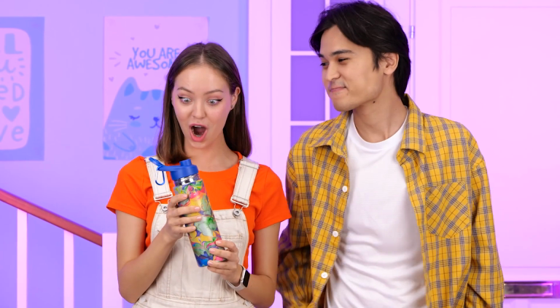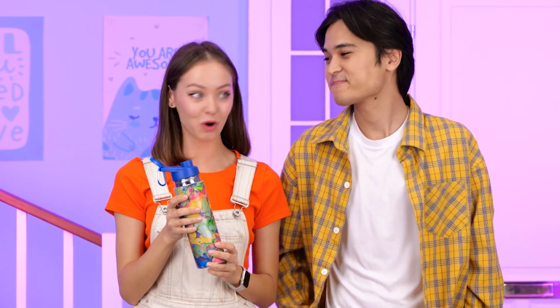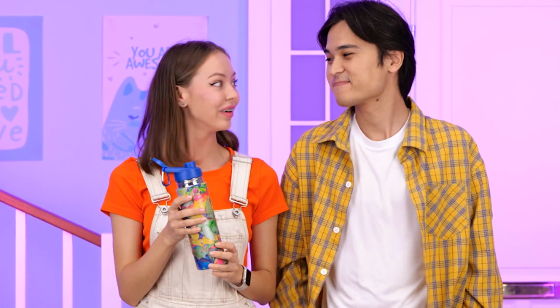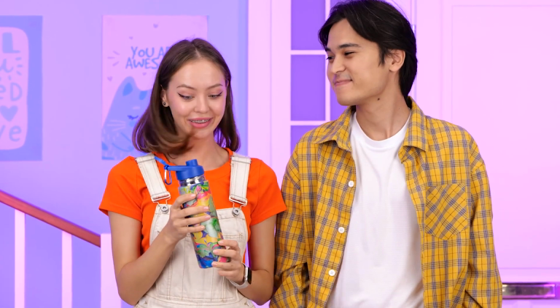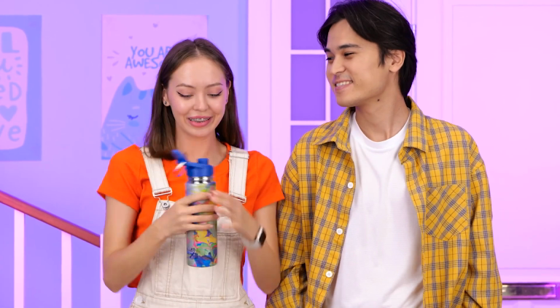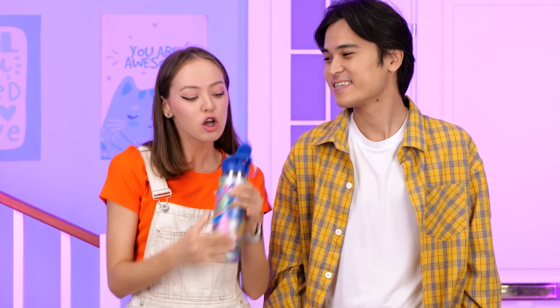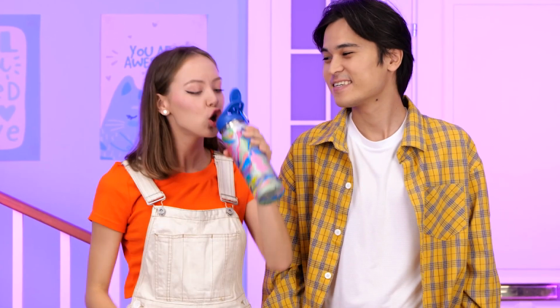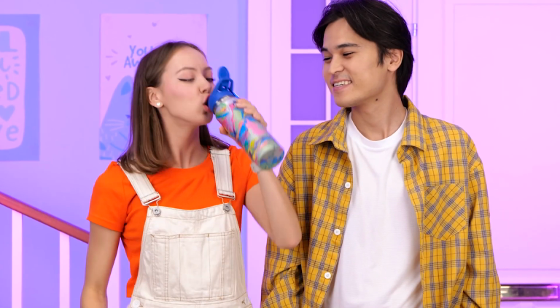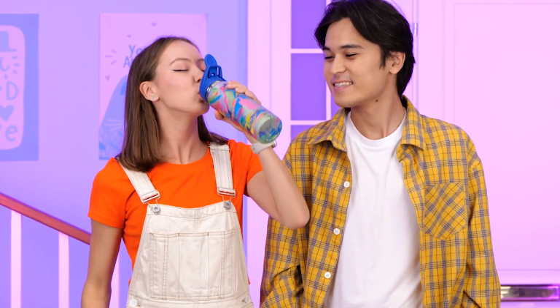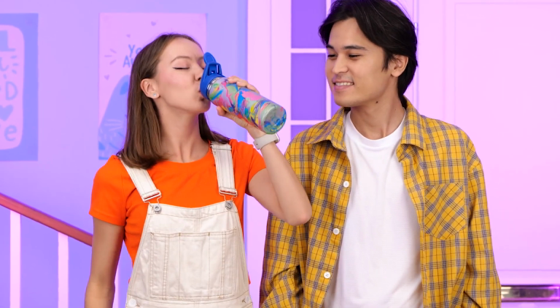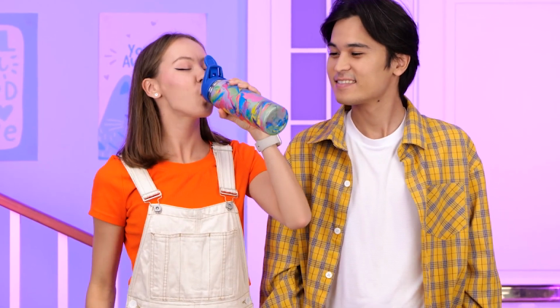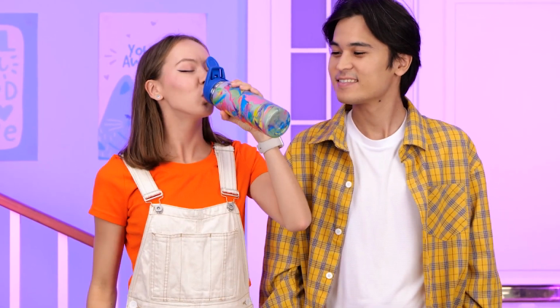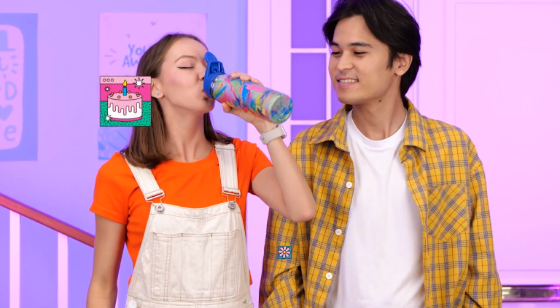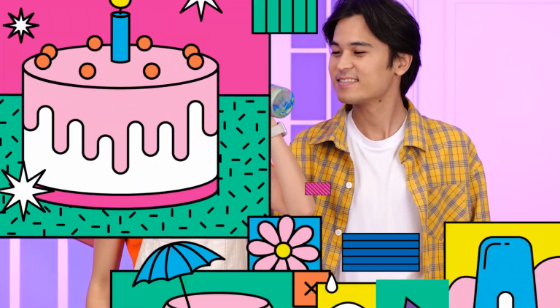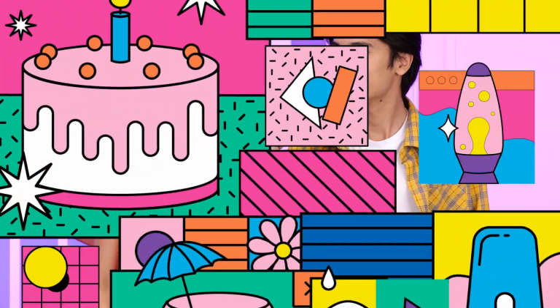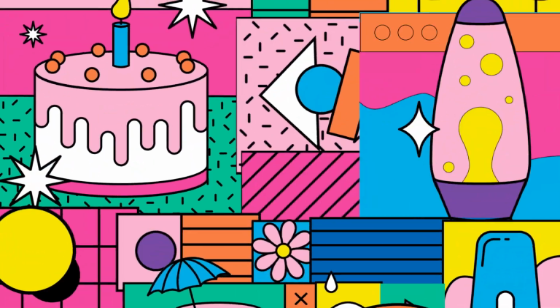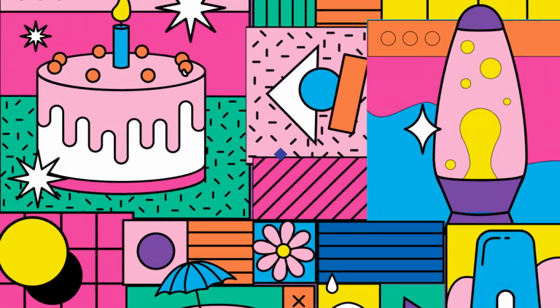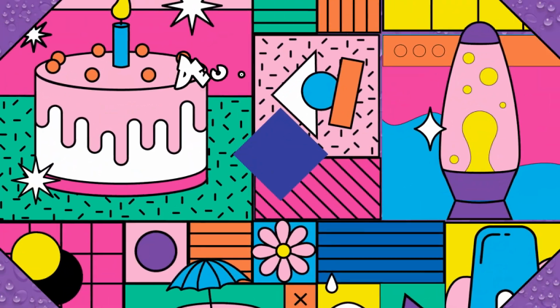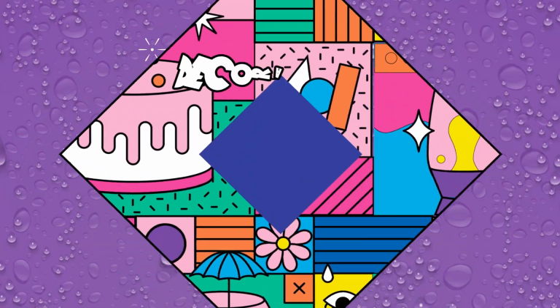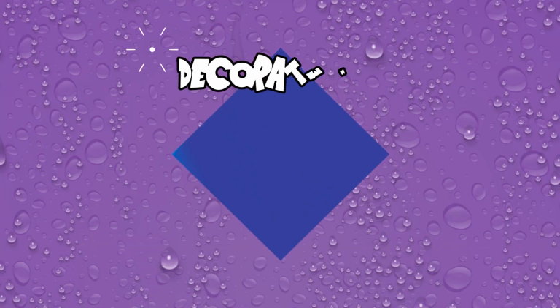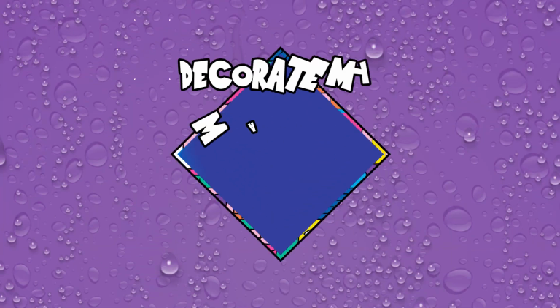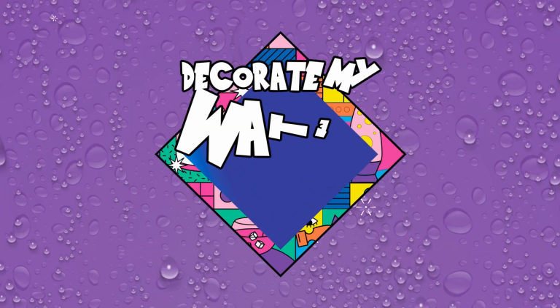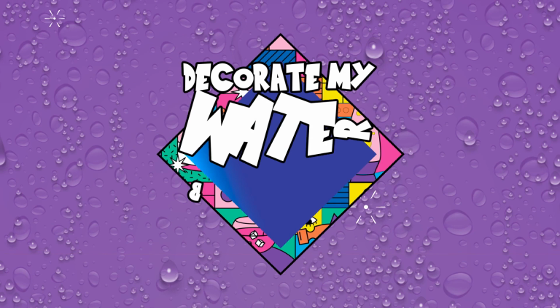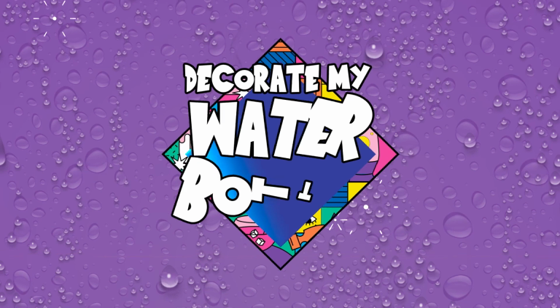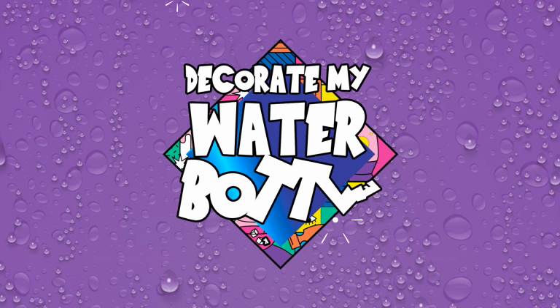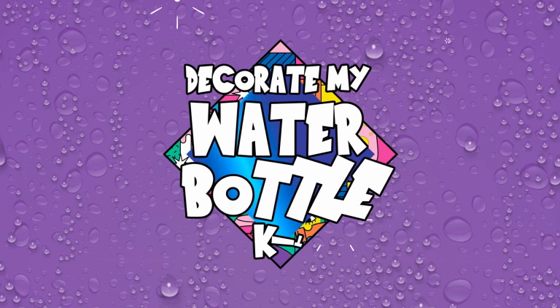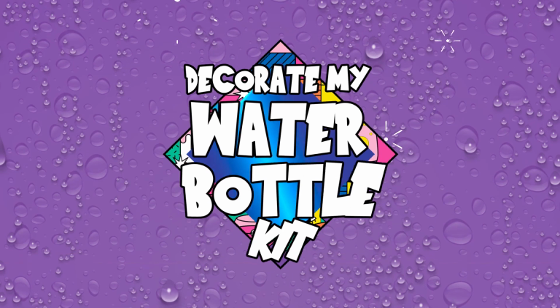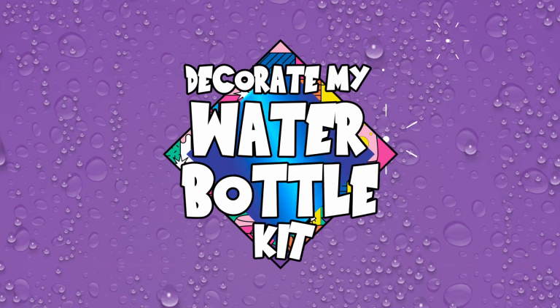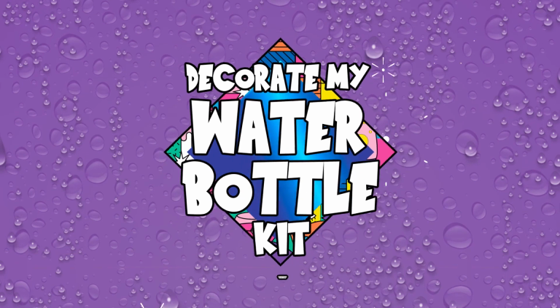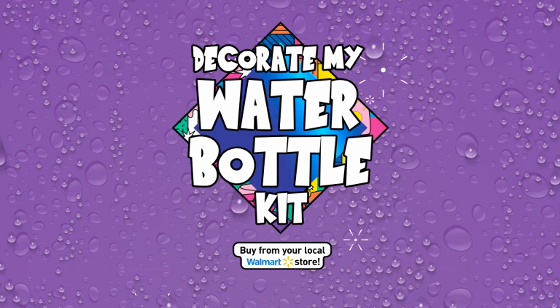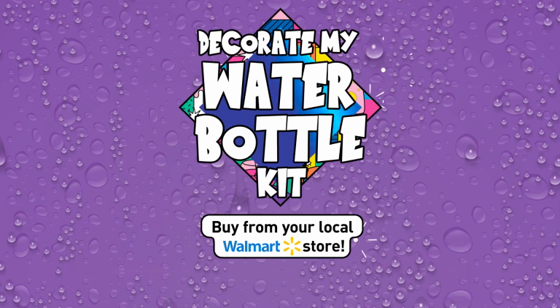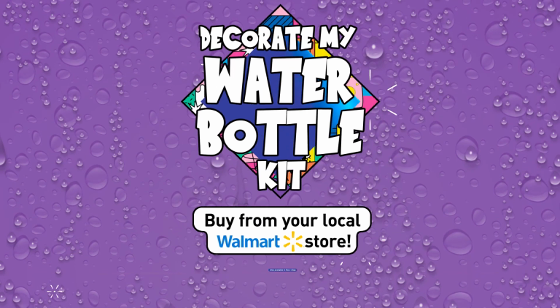Happiness in a Bottle! Grab your kit from your local Walmart store or order it online! Have a good day!